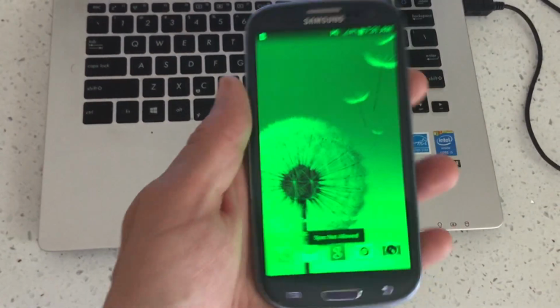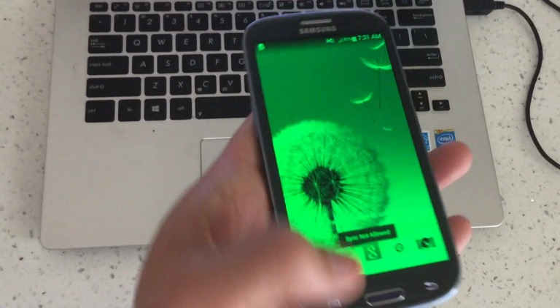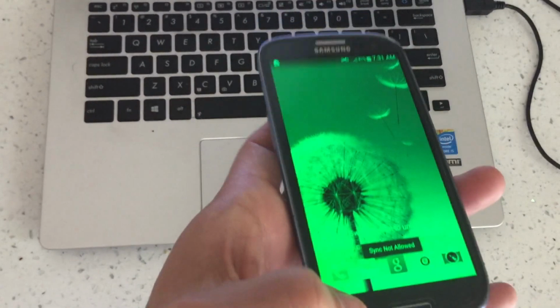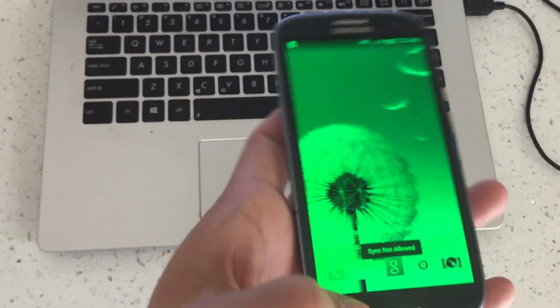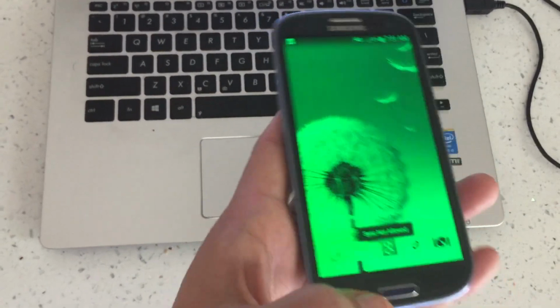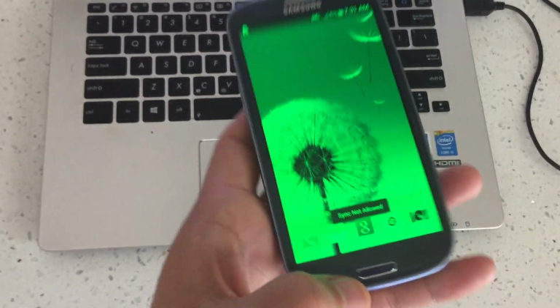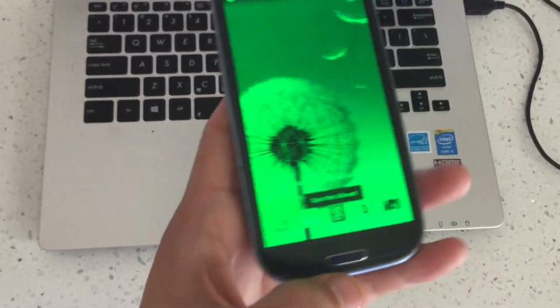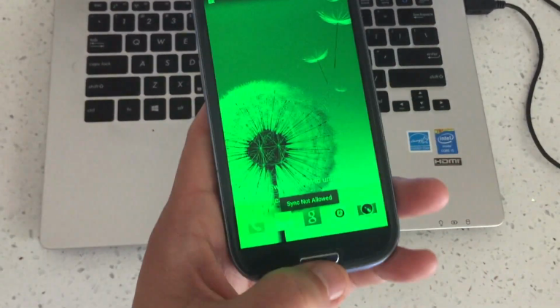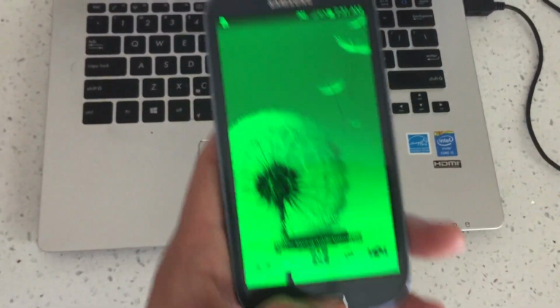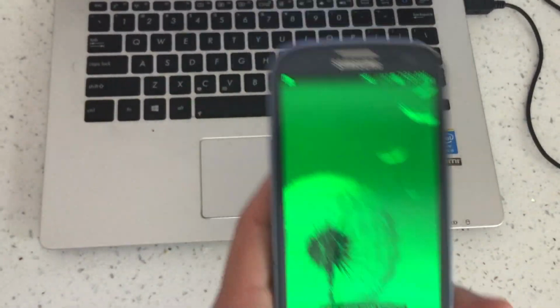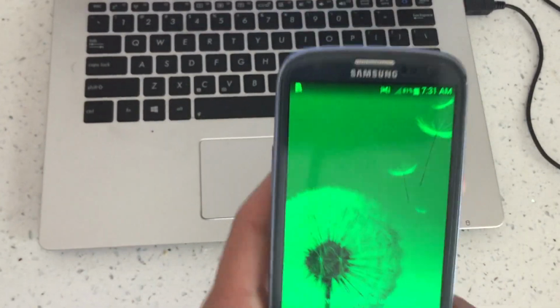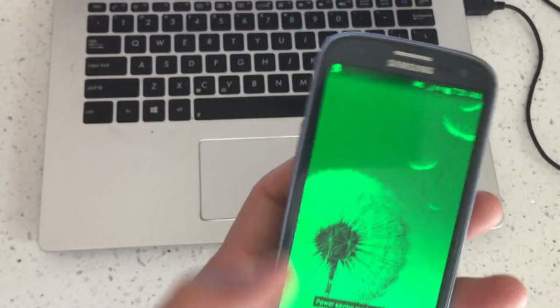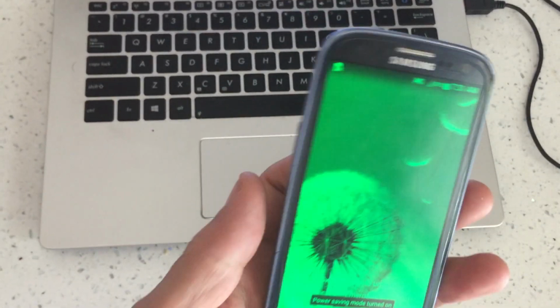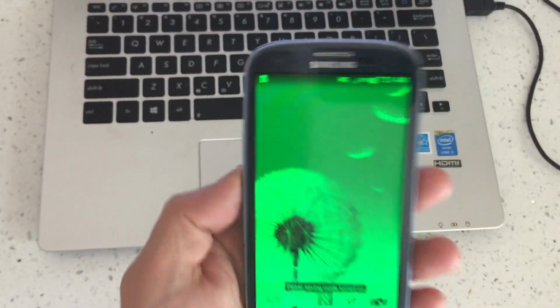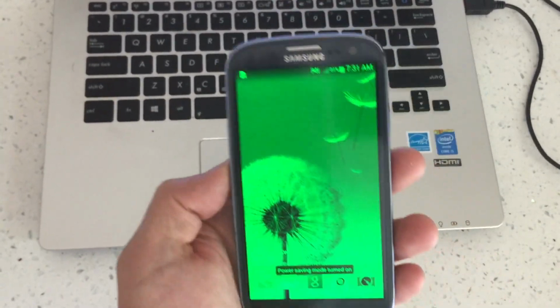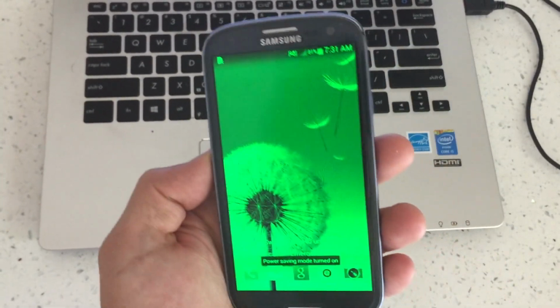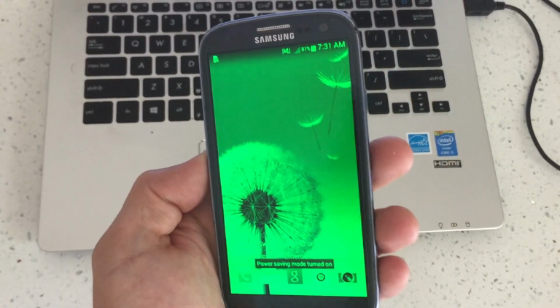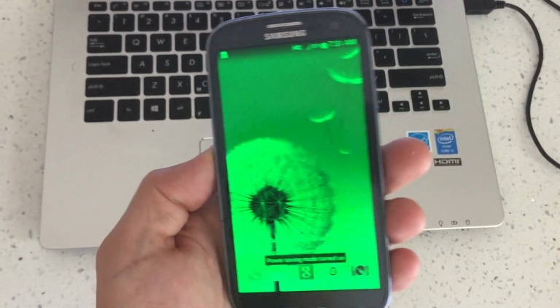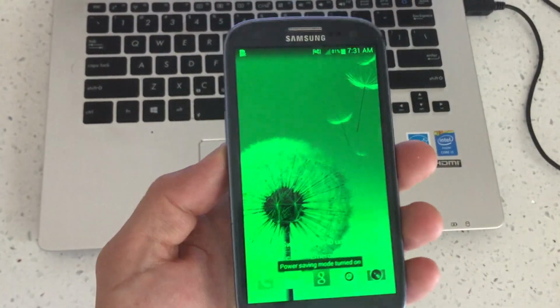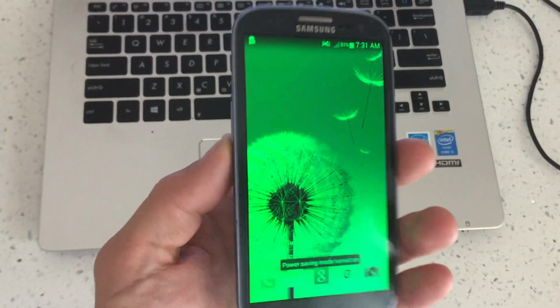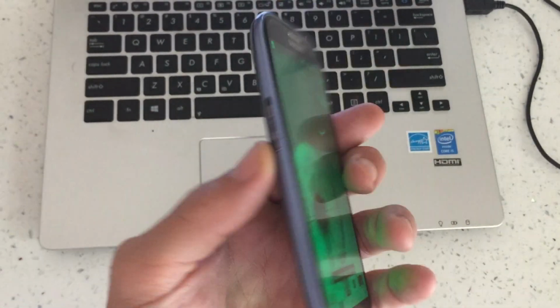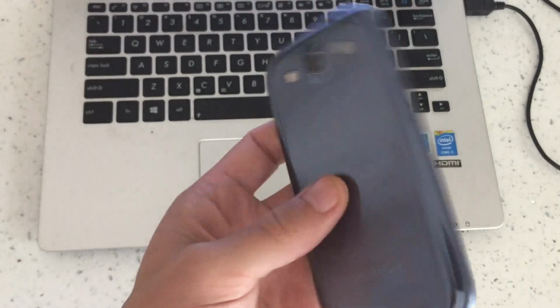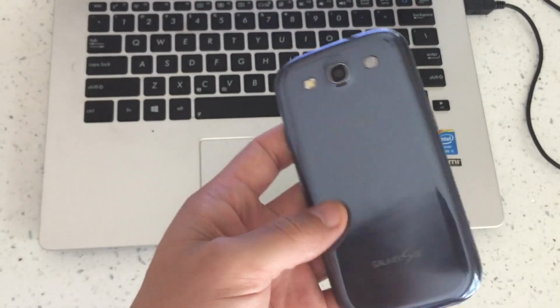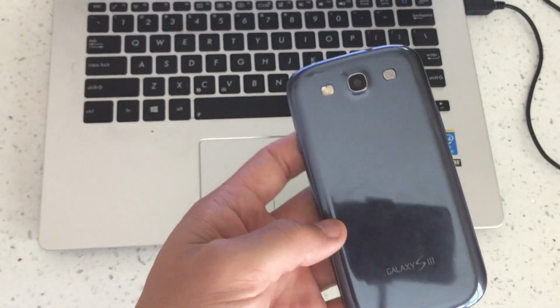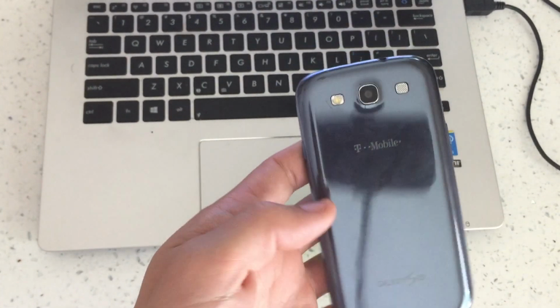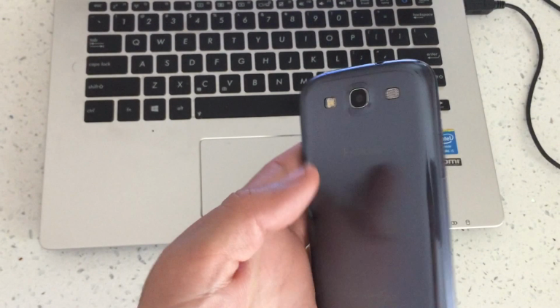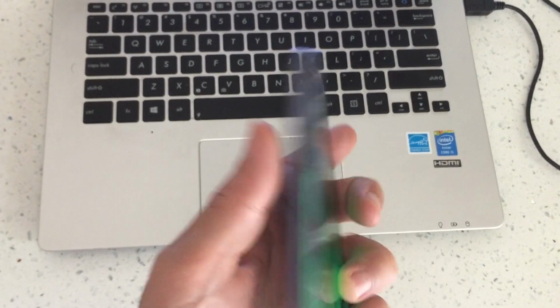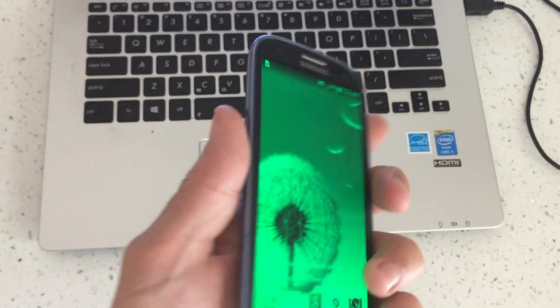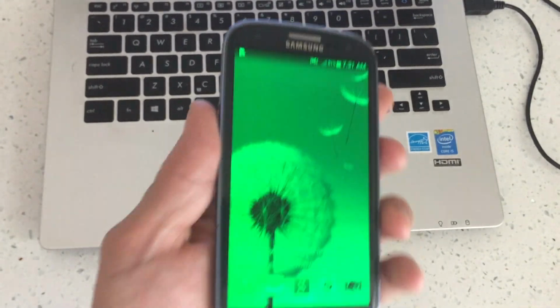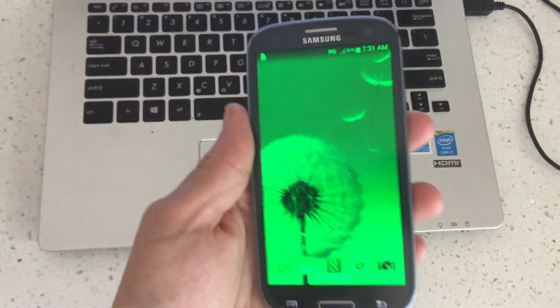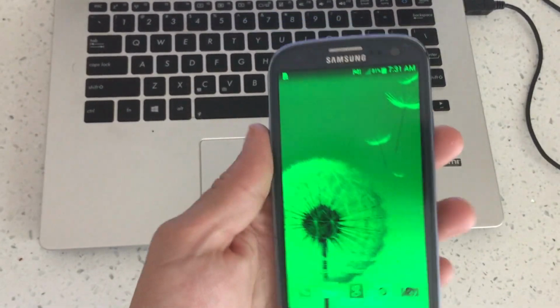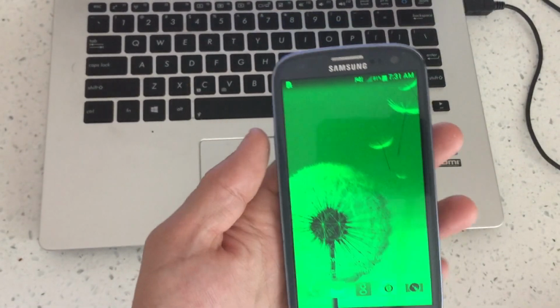I have a Samsung Galaxy S3 here, and I'm going to show you how to get into safe mode and how to get out of it.